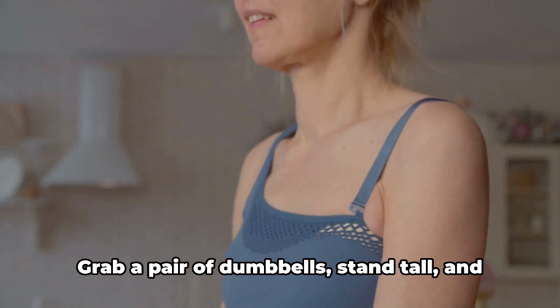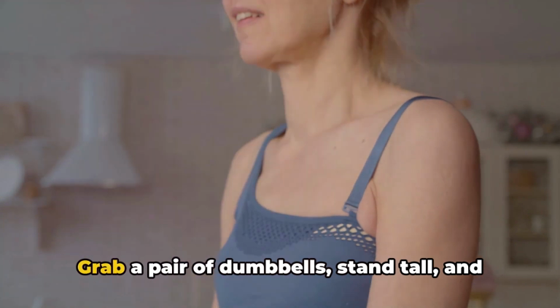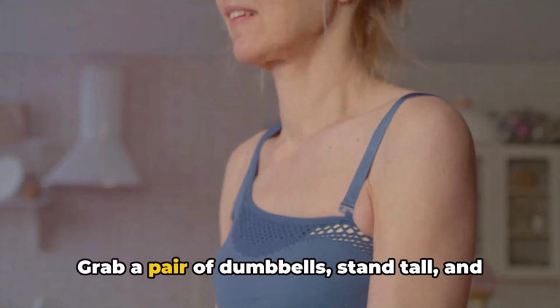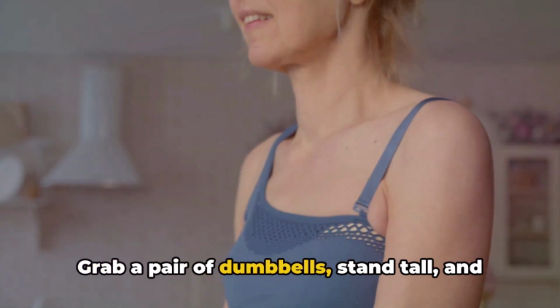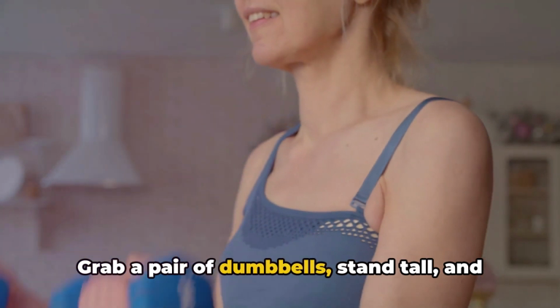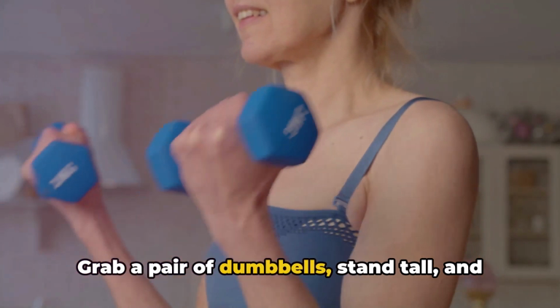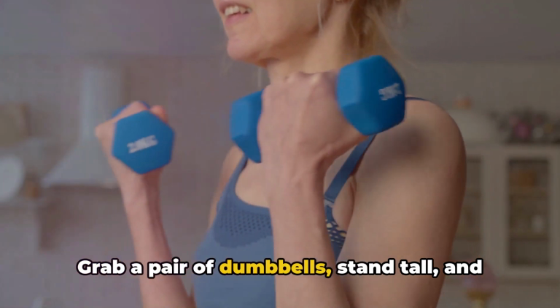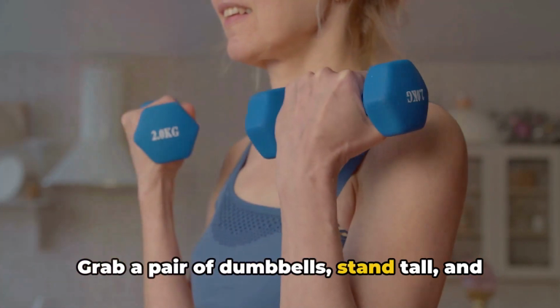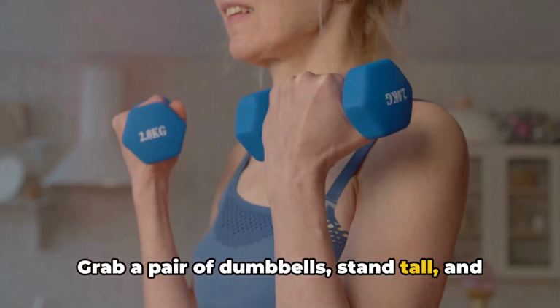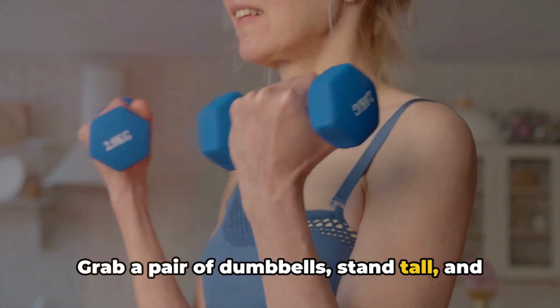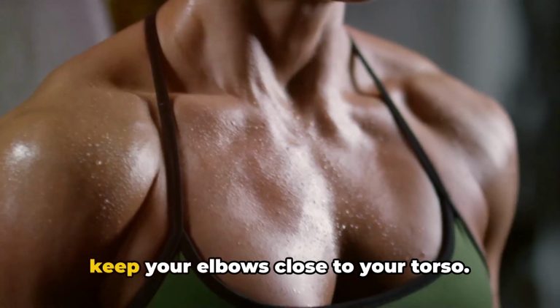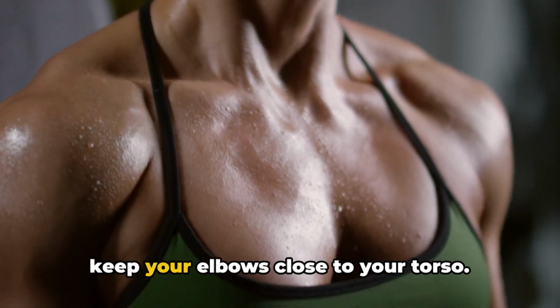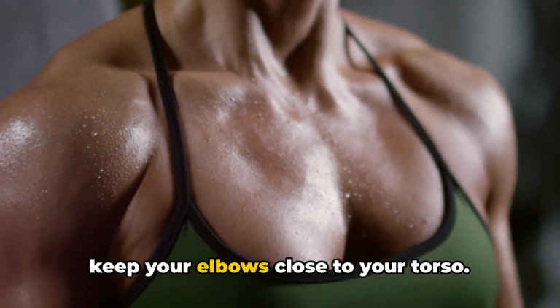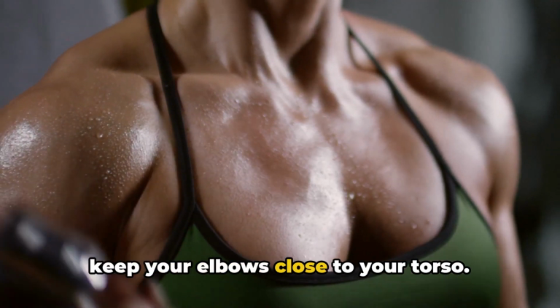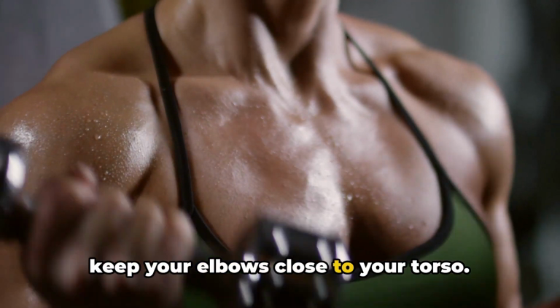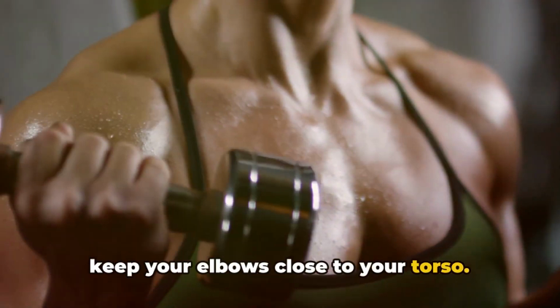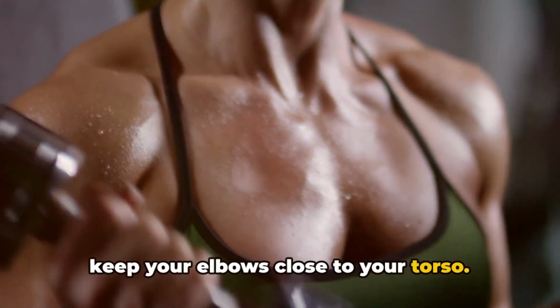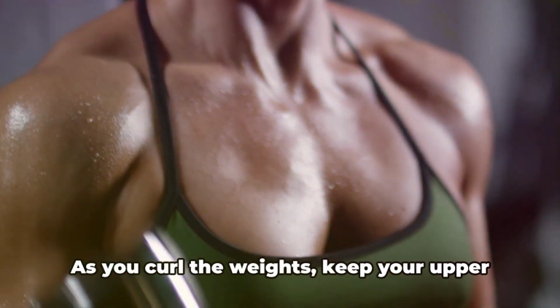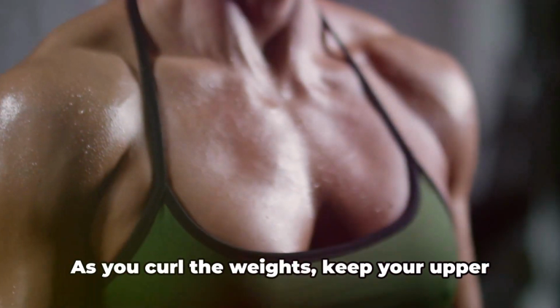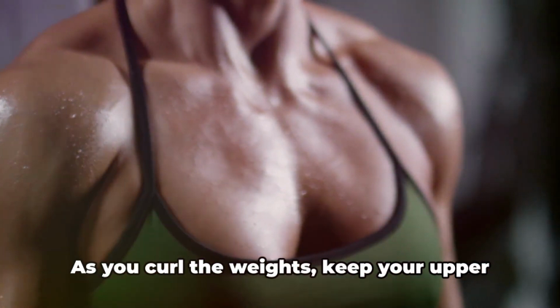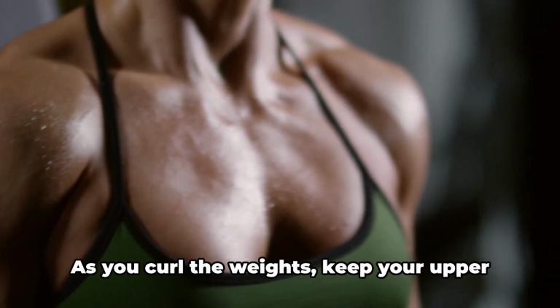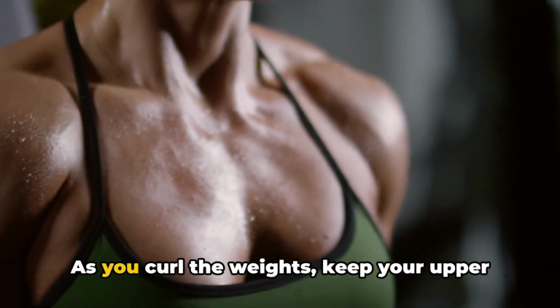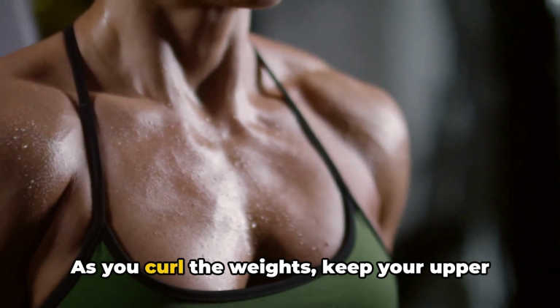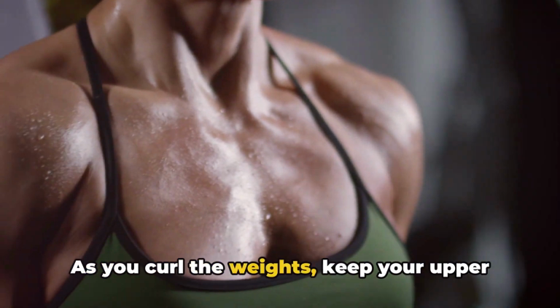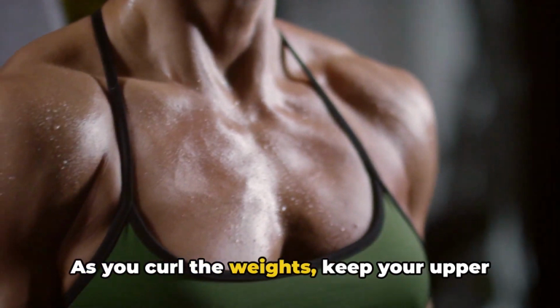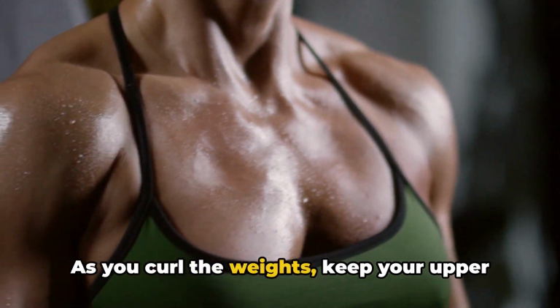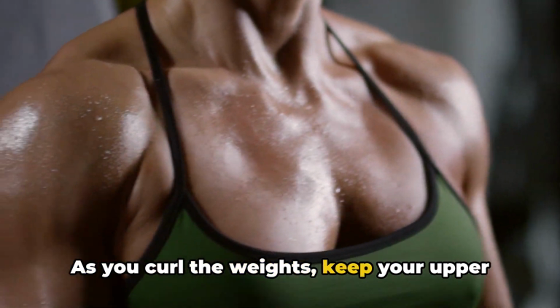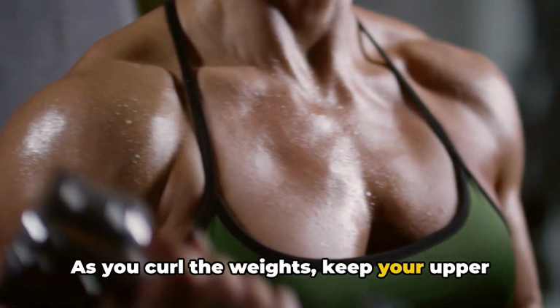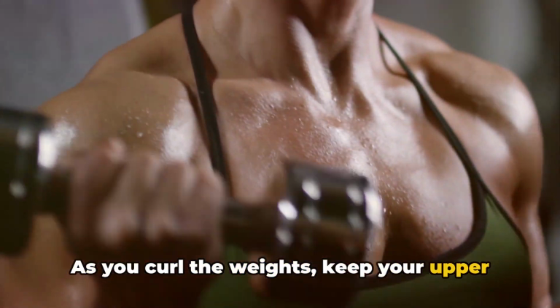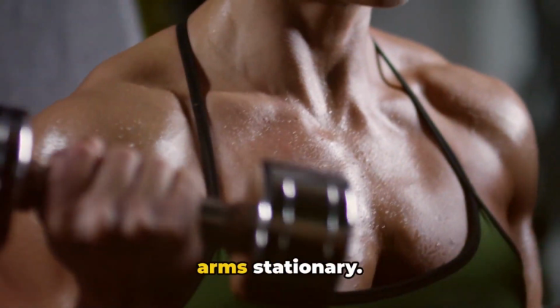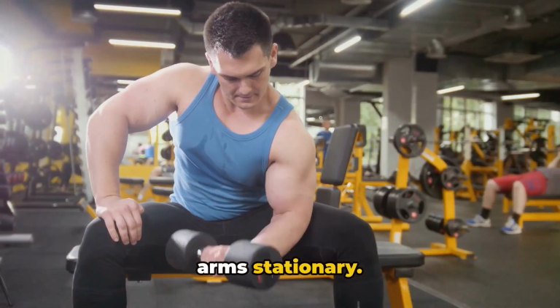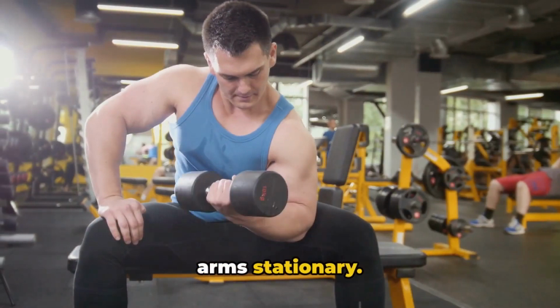Grab a pair of dumbbells, stand tall, and keep your elbows close to your torso. As you curl the weights, keep your upper arms stationary.